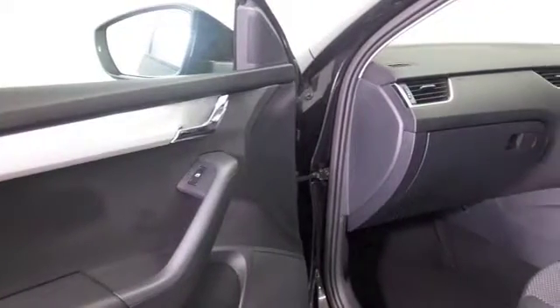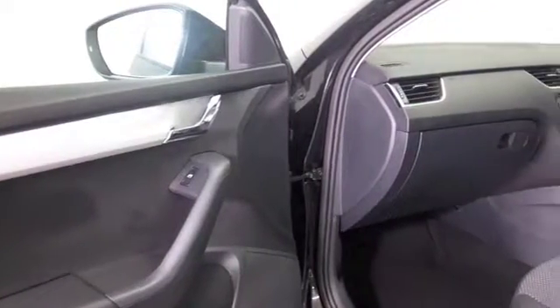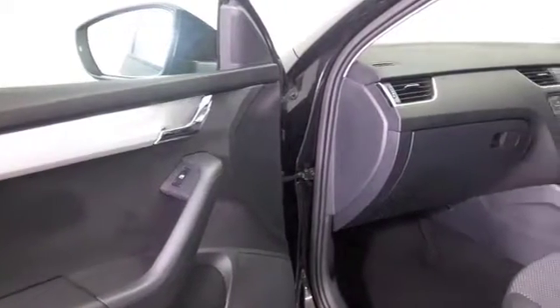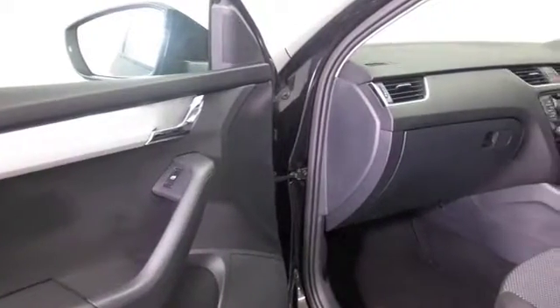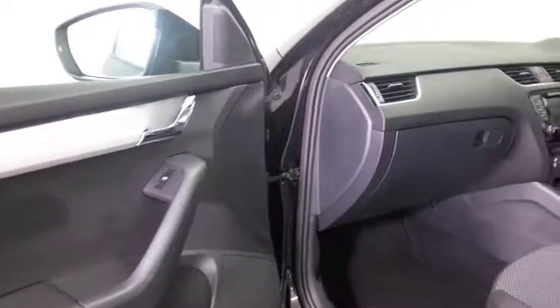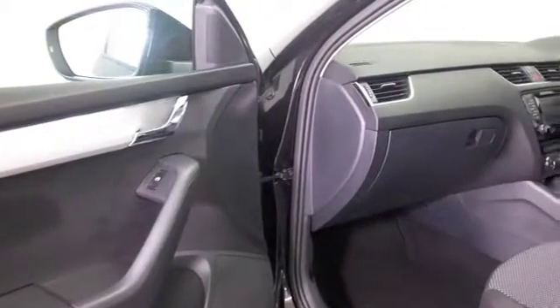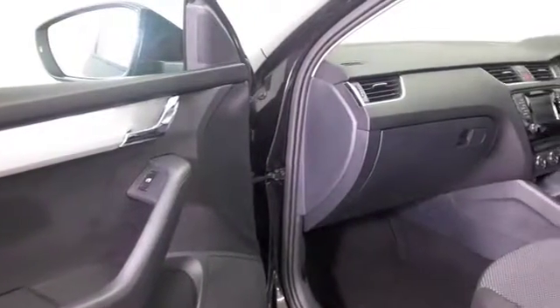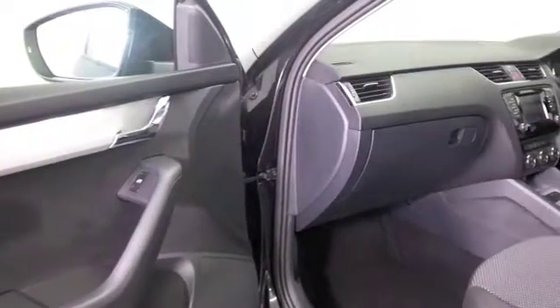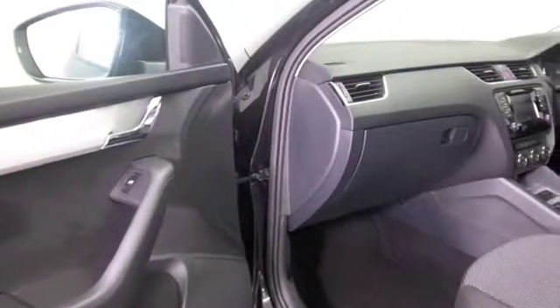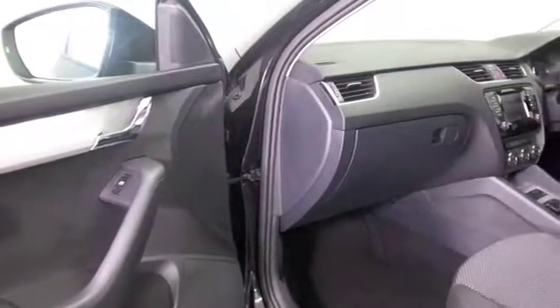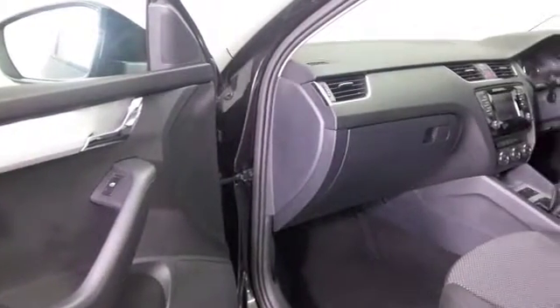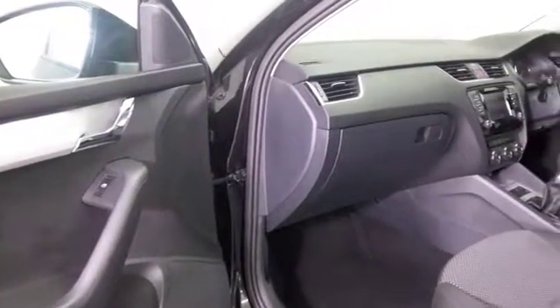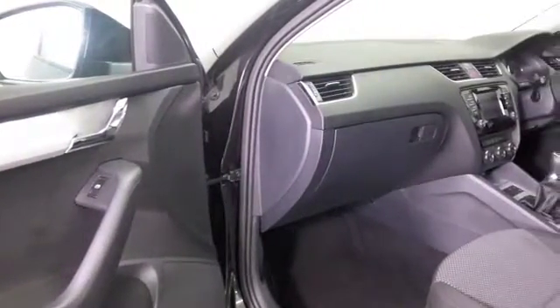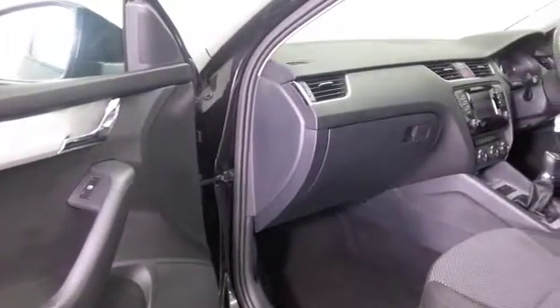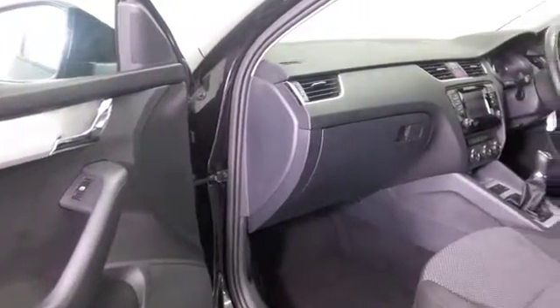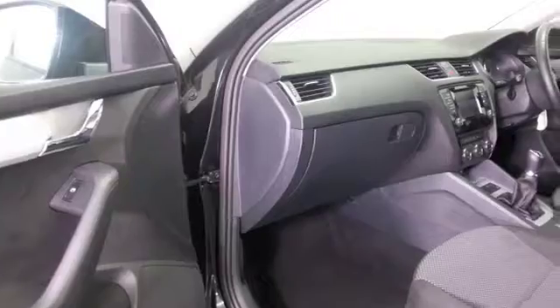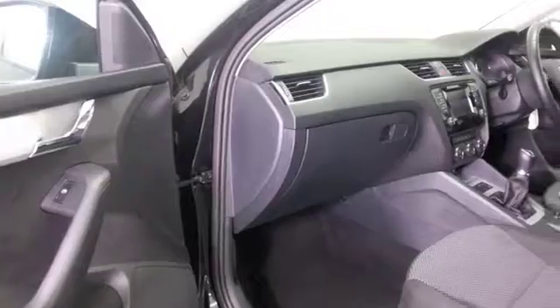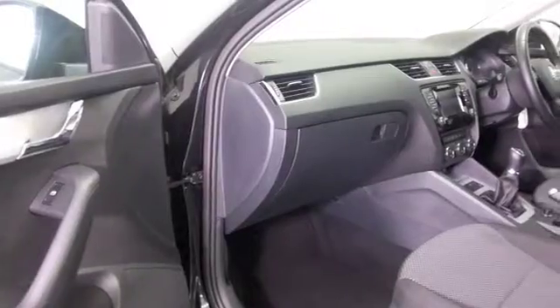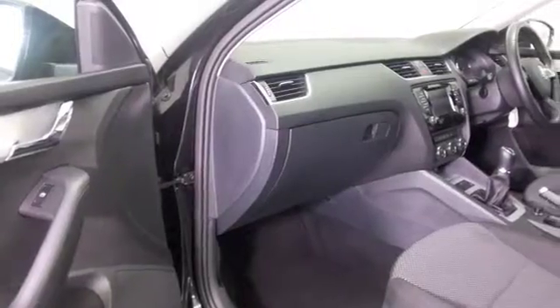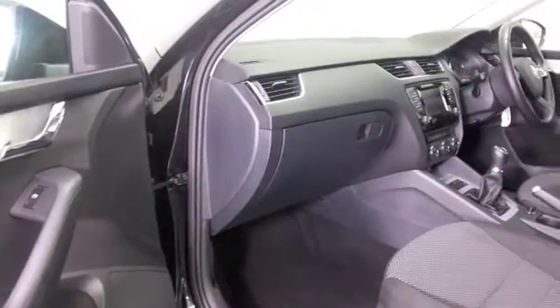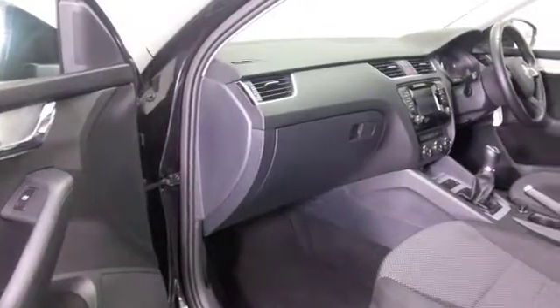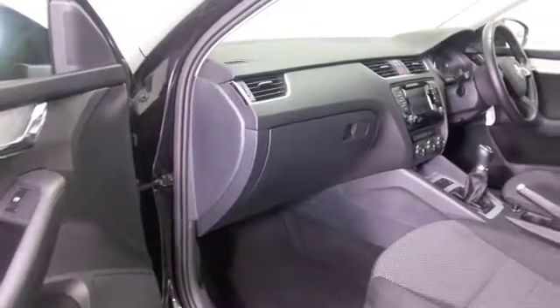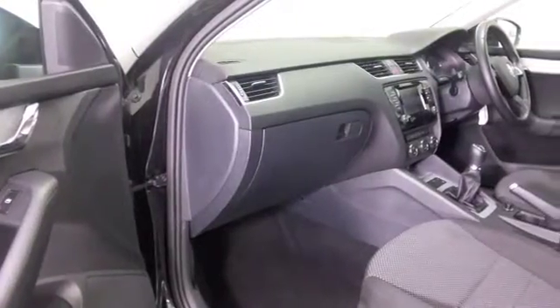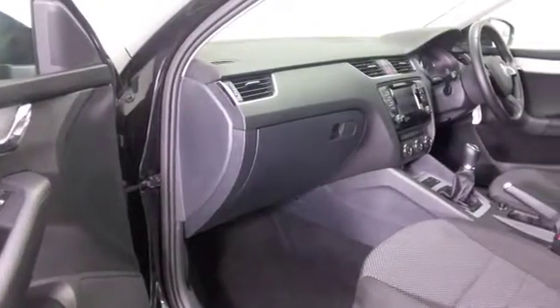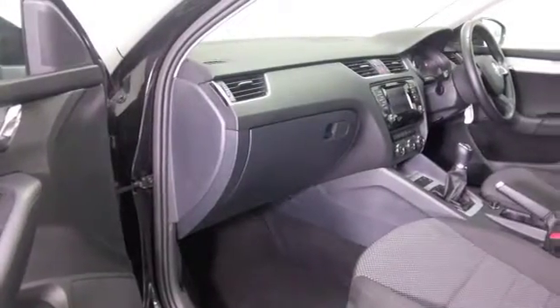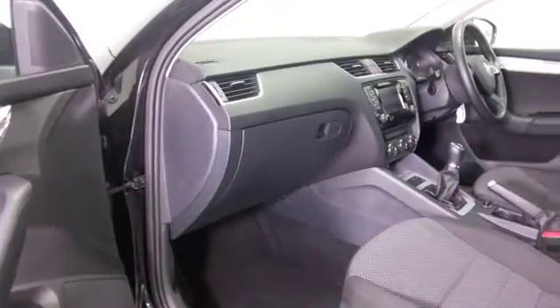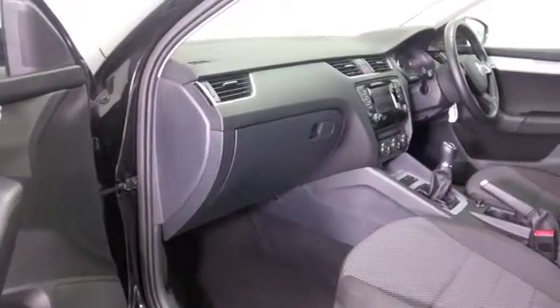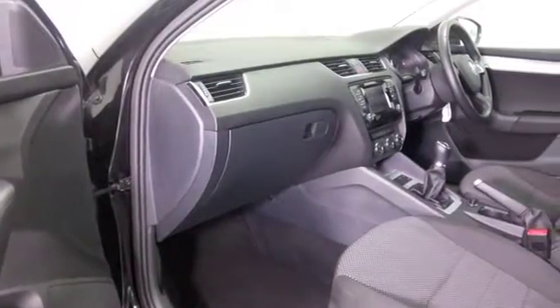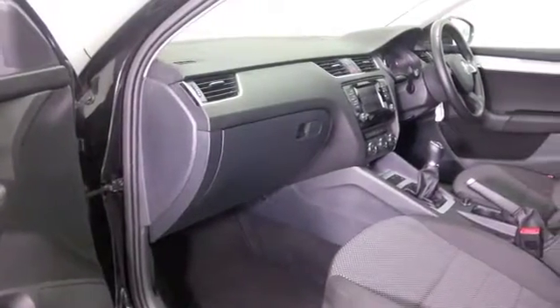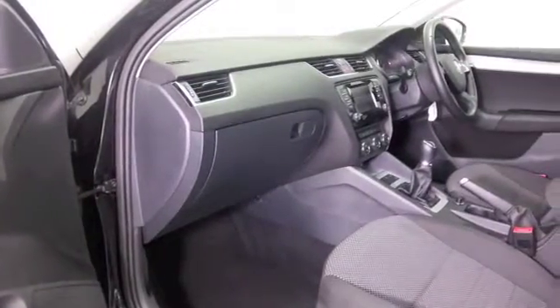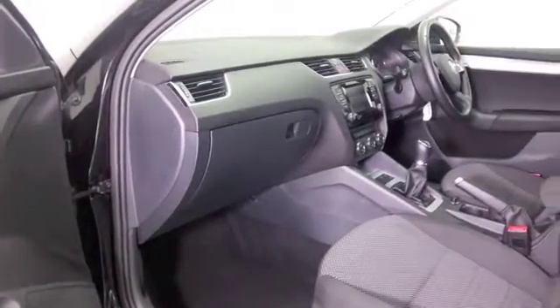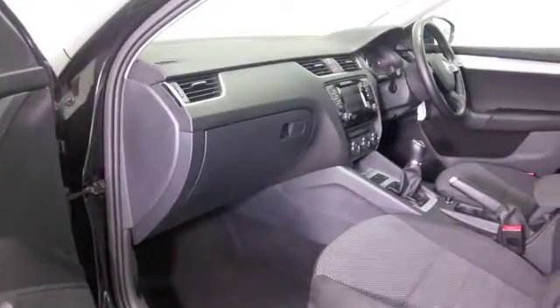A very nice interior with cloth seats, satellite navigation, Bluetooth, and air conditioning.